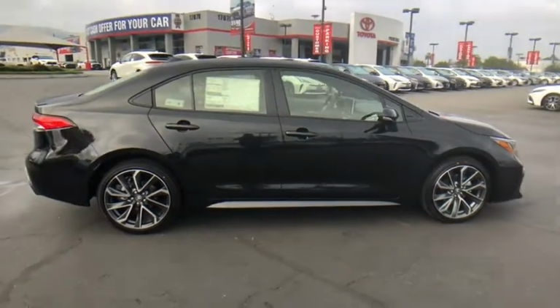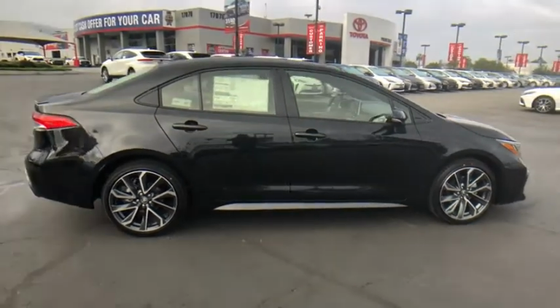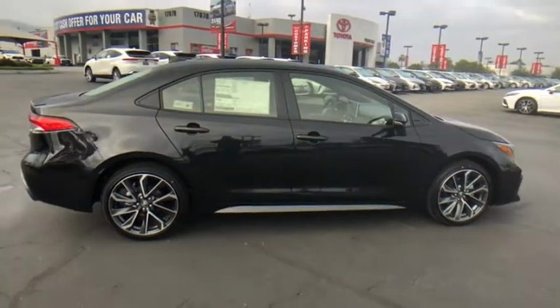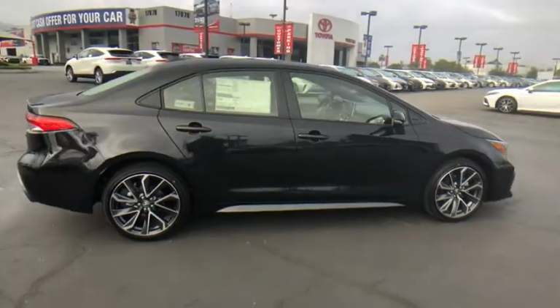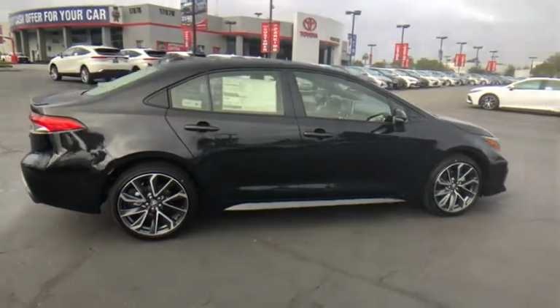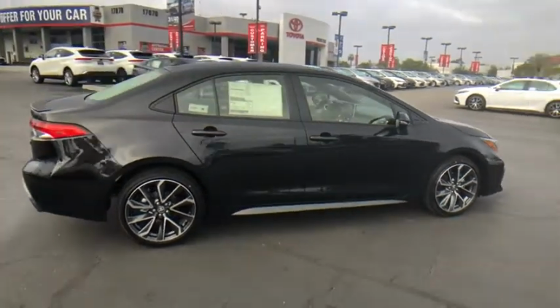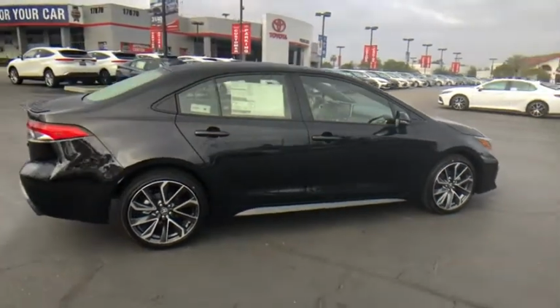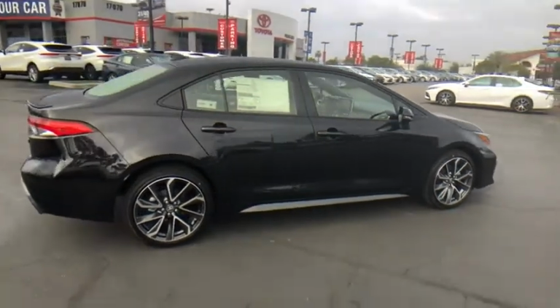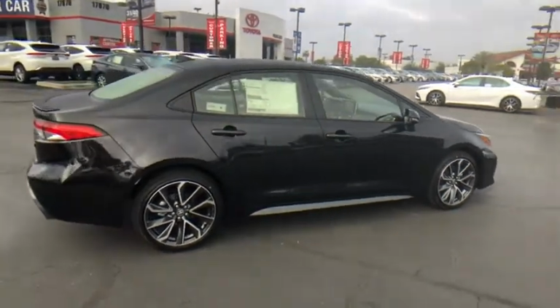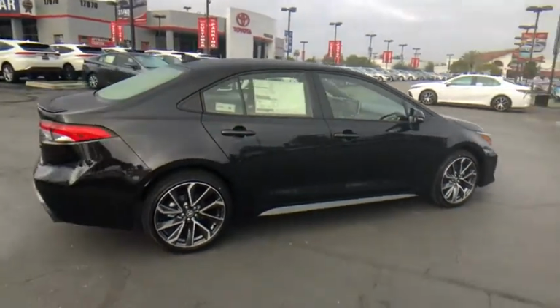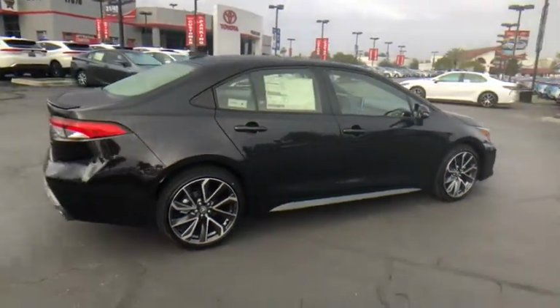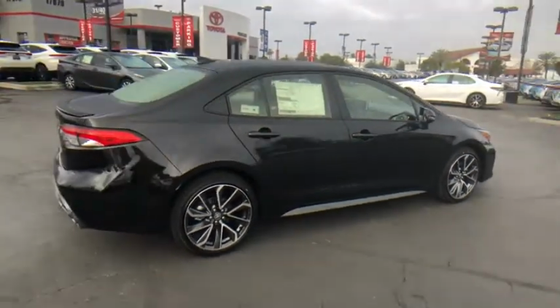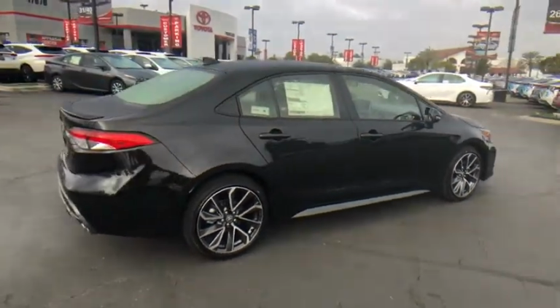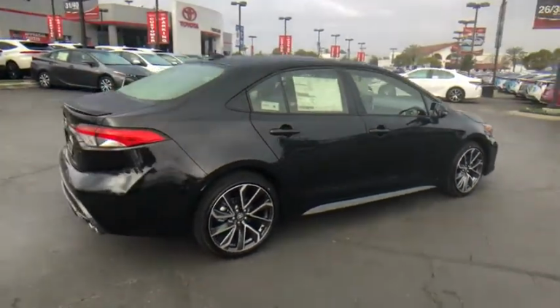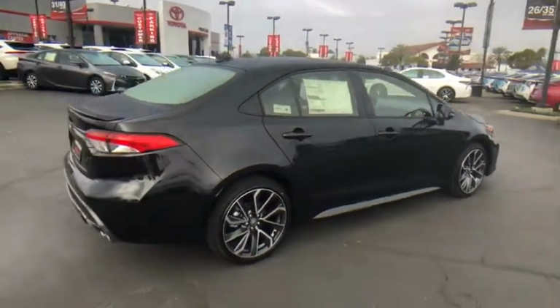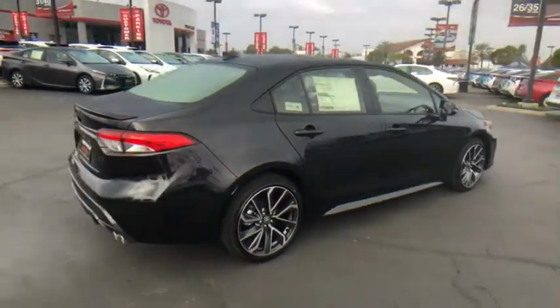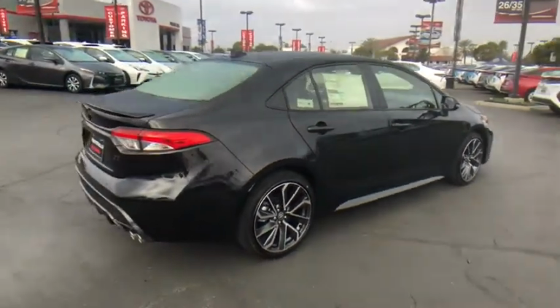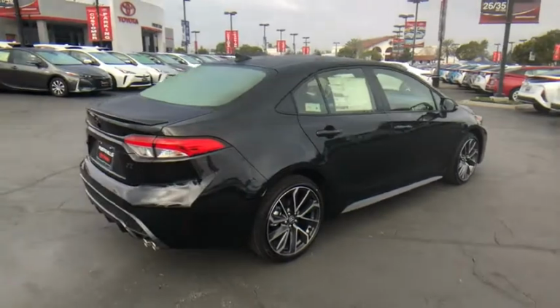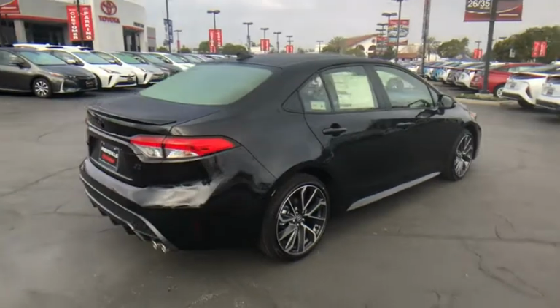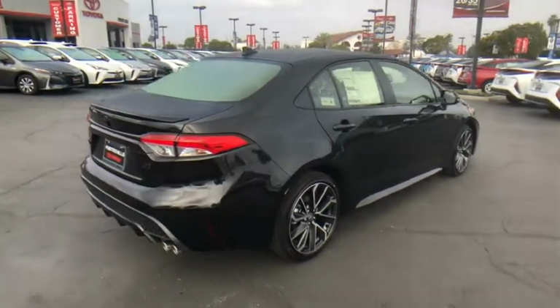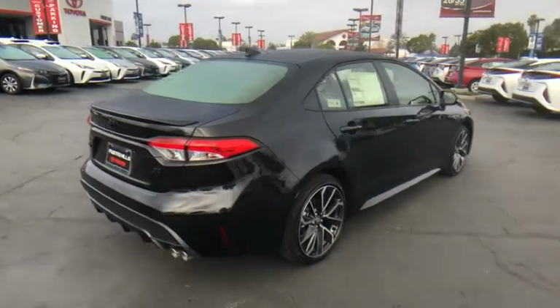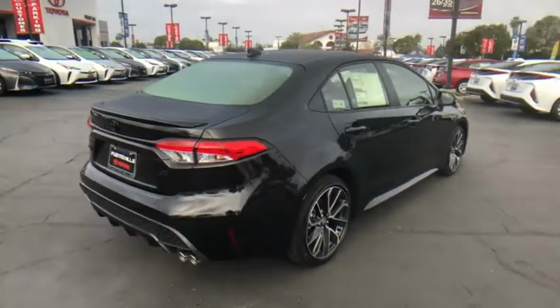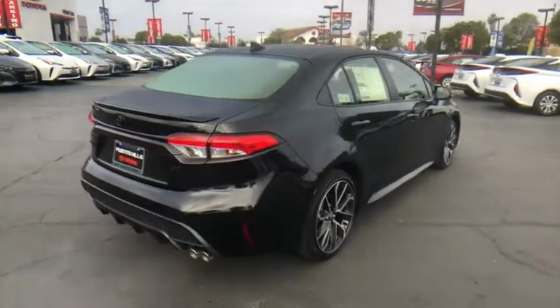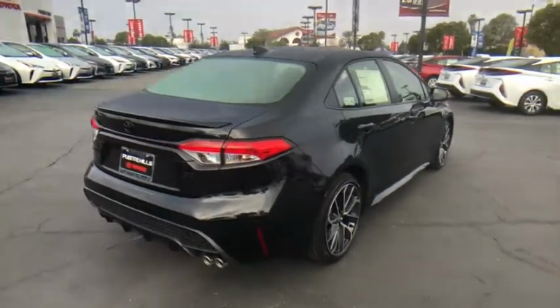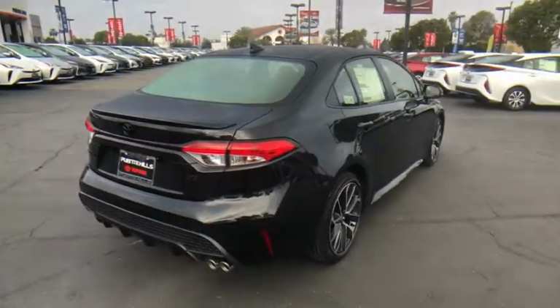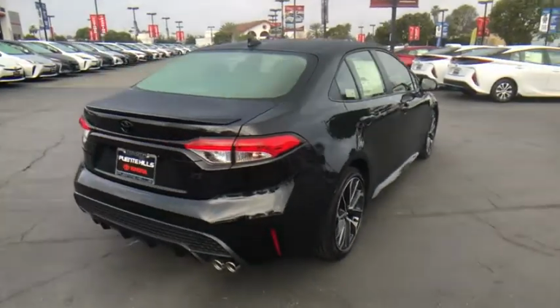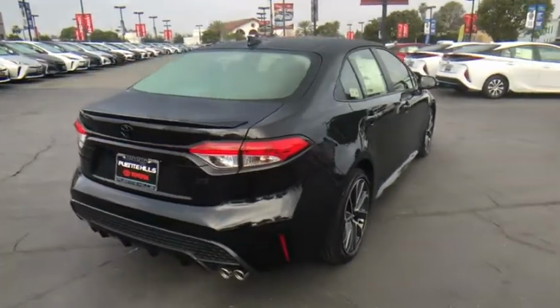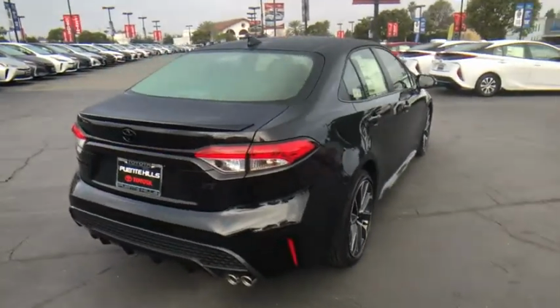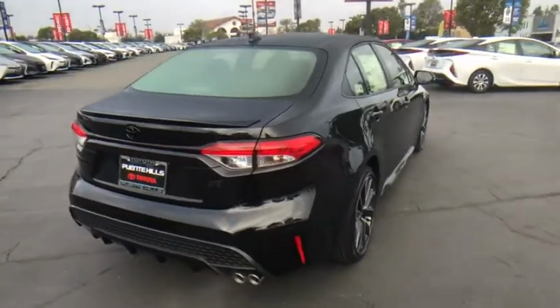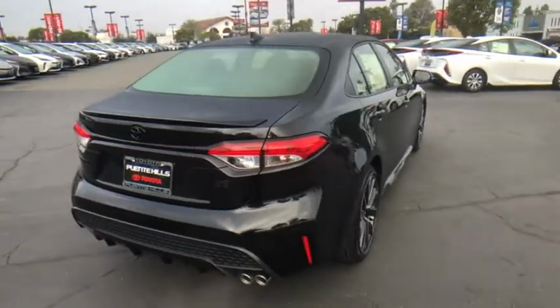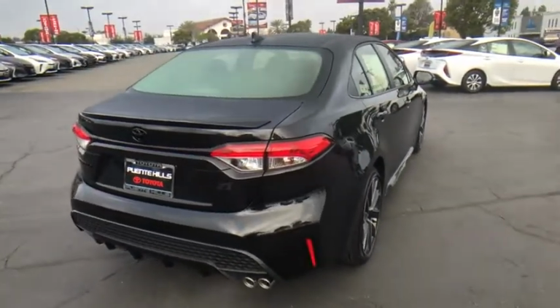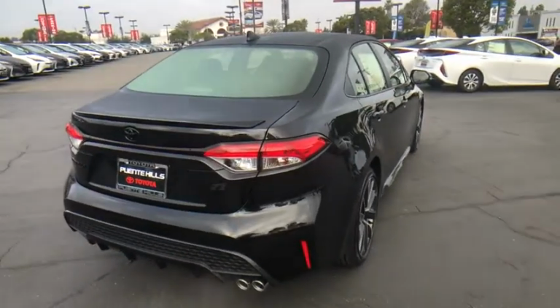Traction control, stability control, anti-lock braking system, leather-wrapped steering wheel, dual airbags.